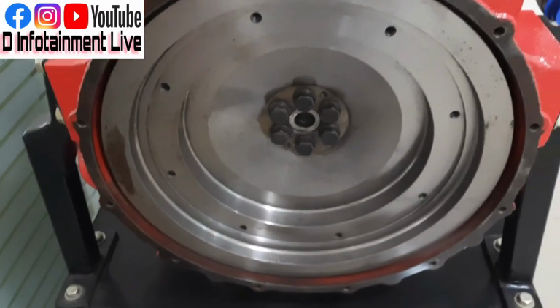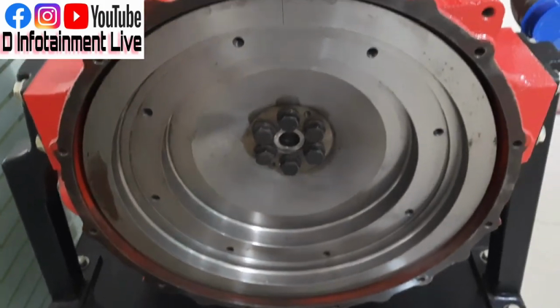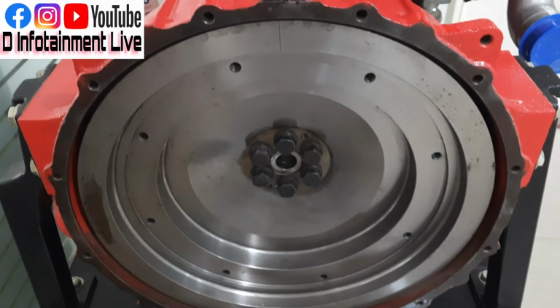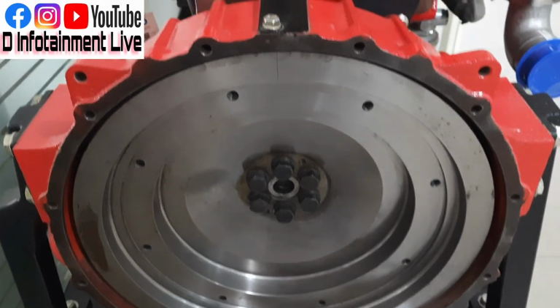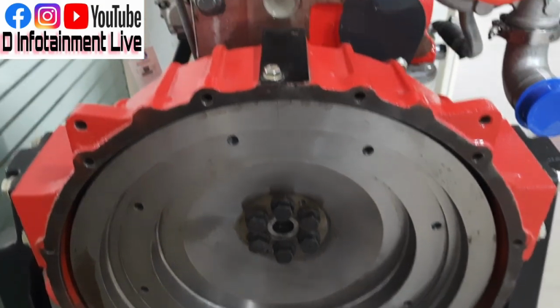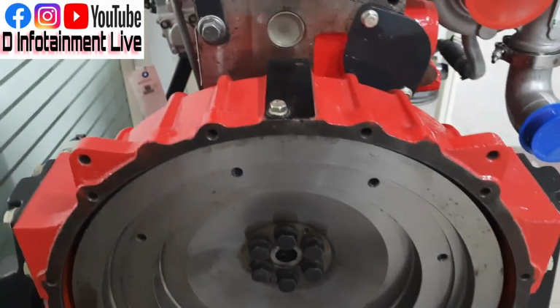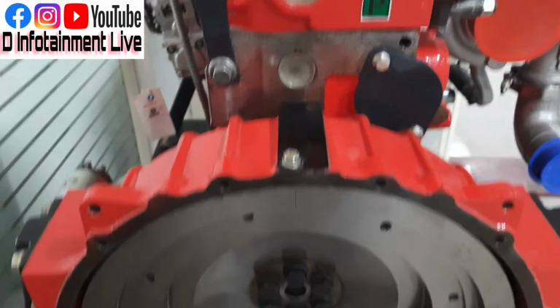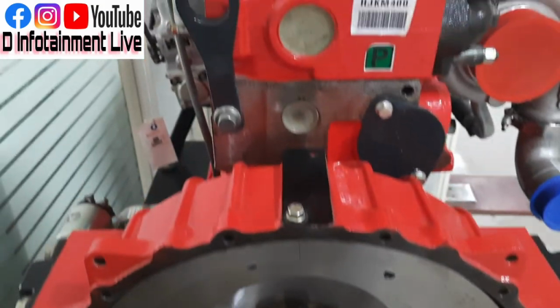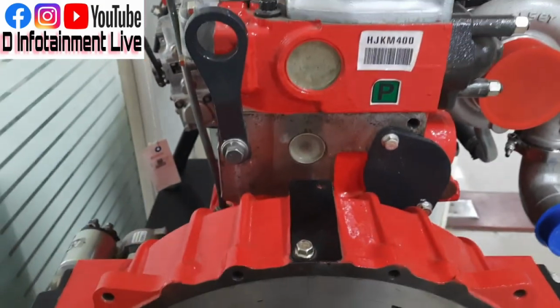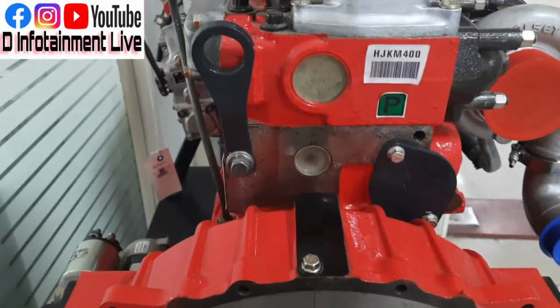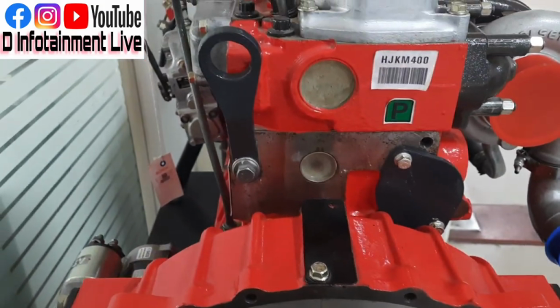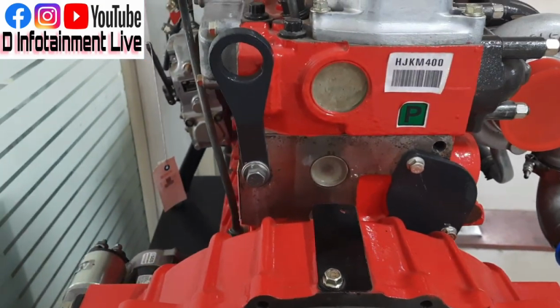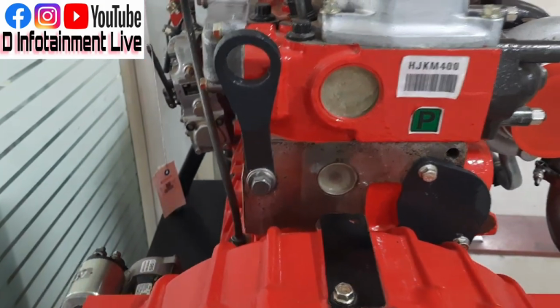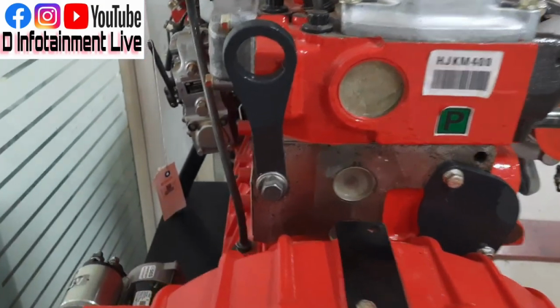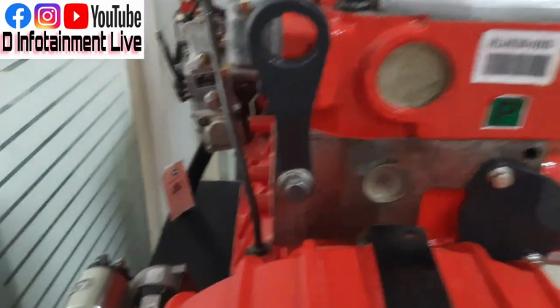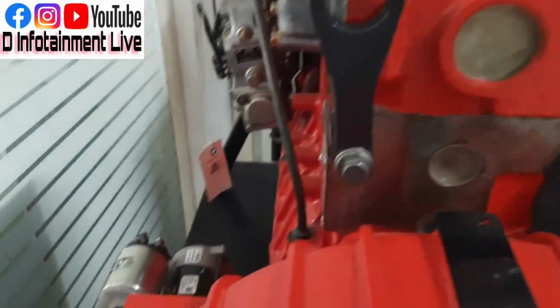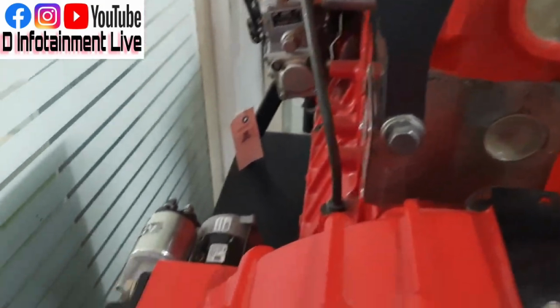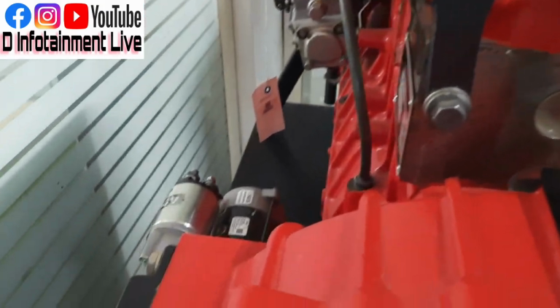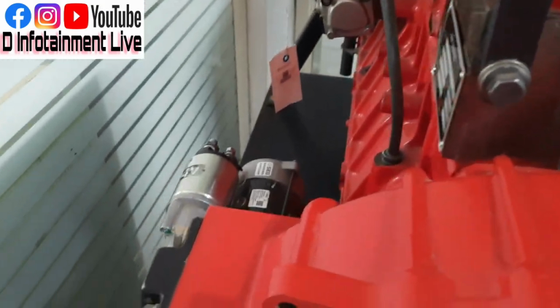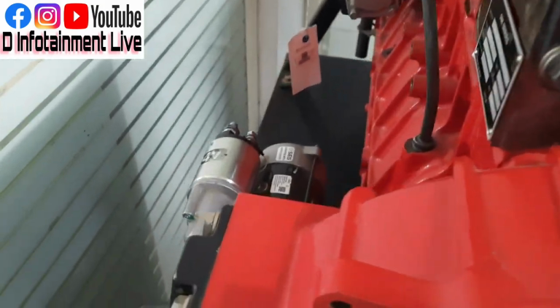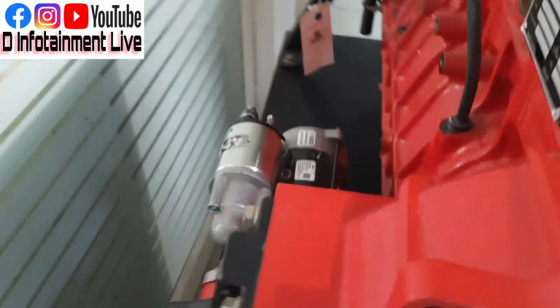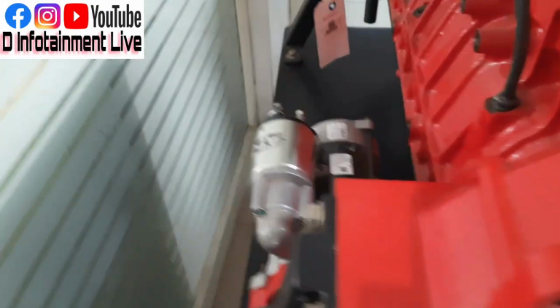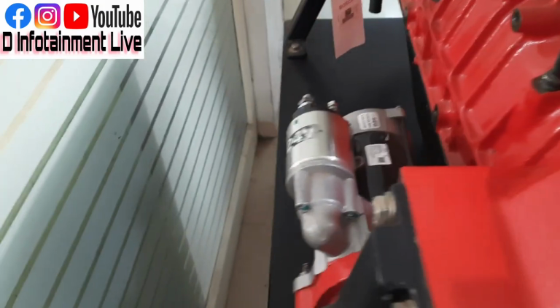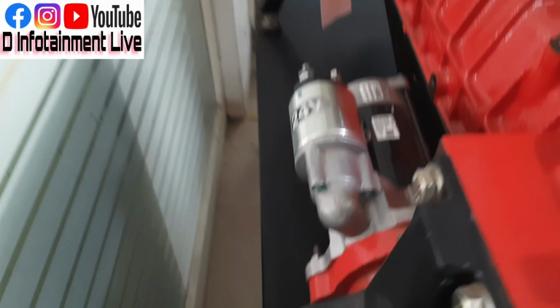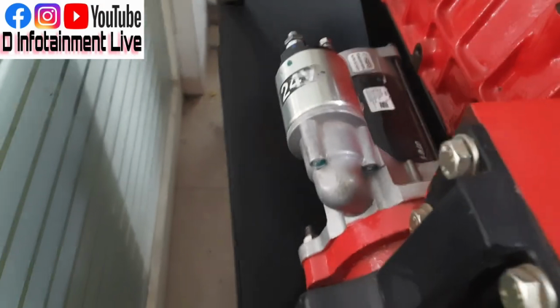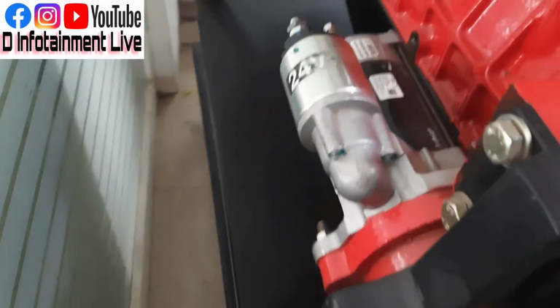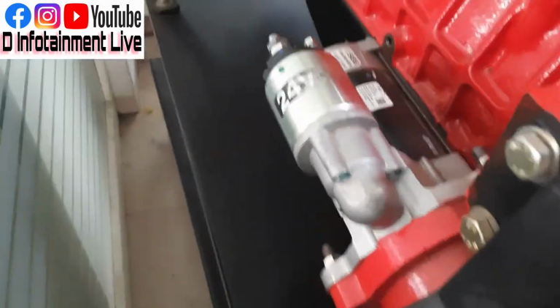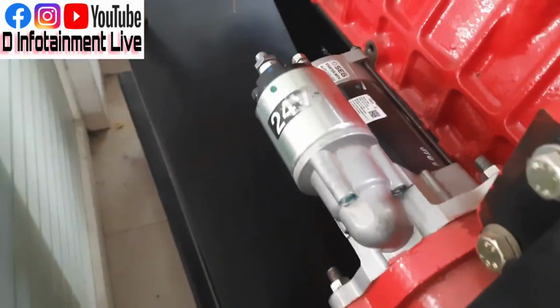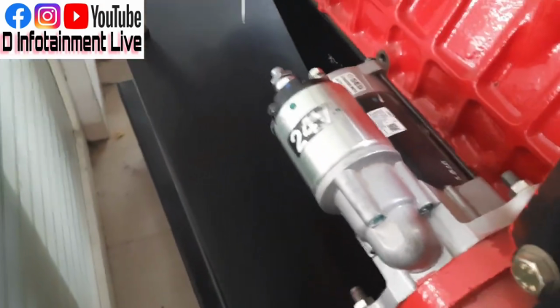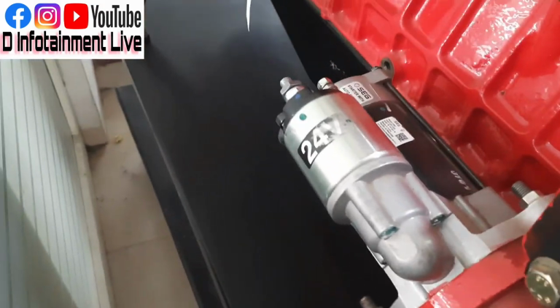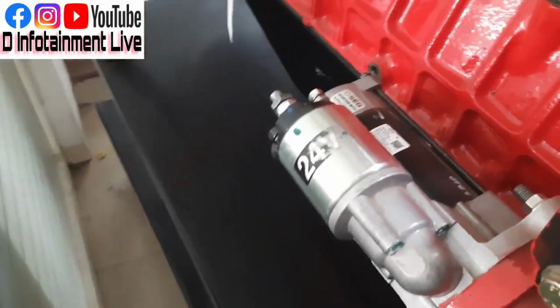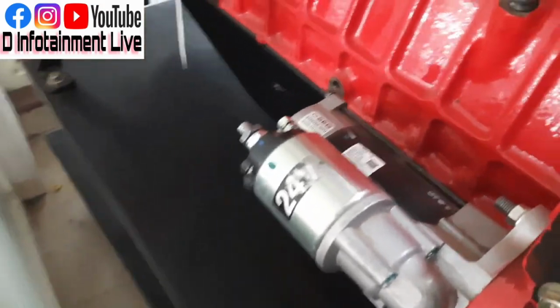Look at the finishing. Look at the build quality. Look at the paint. Look at the housing.